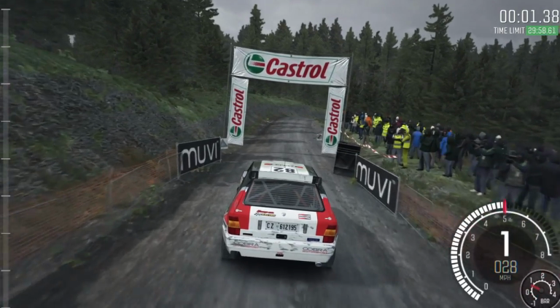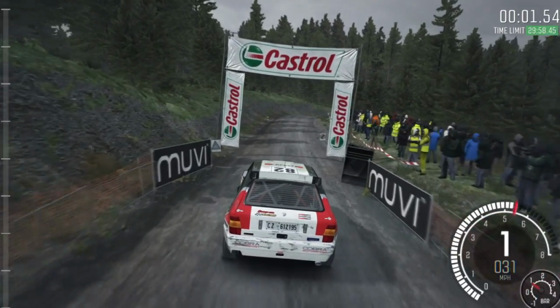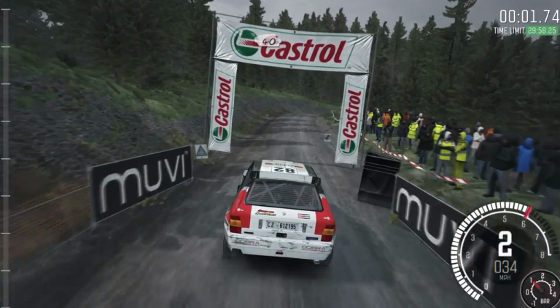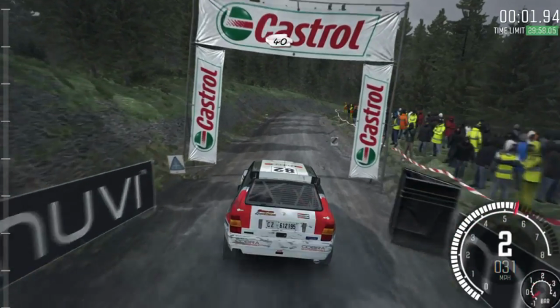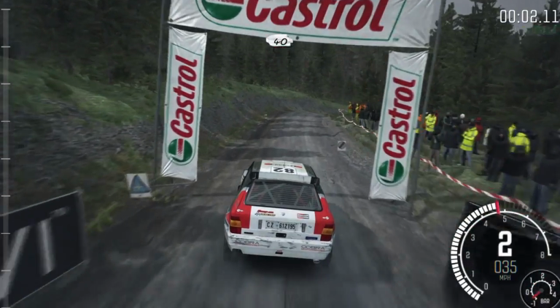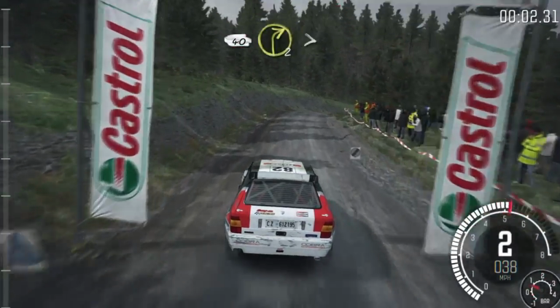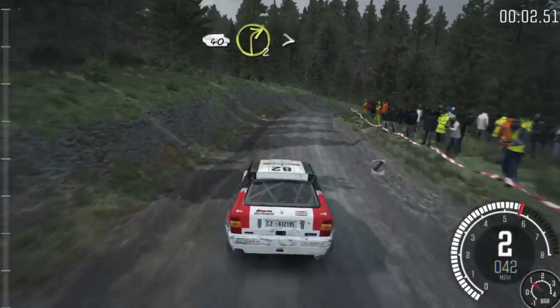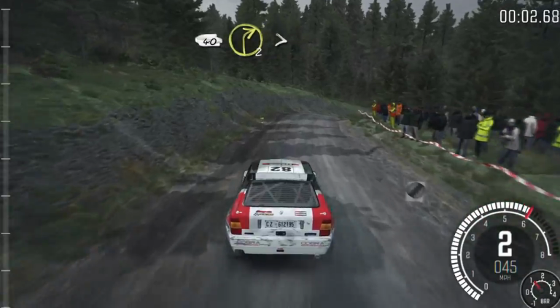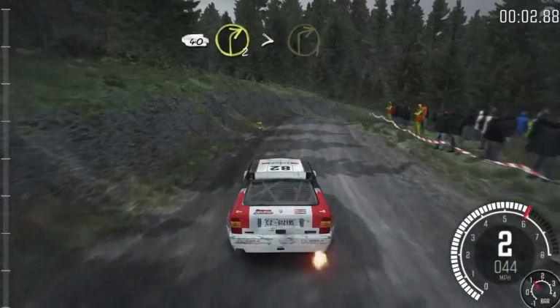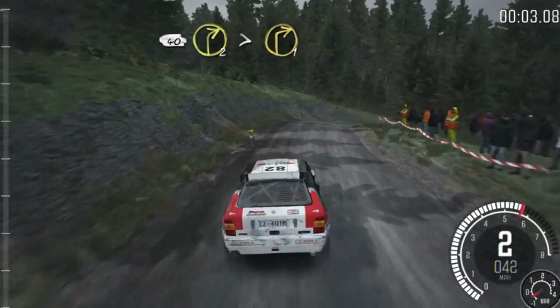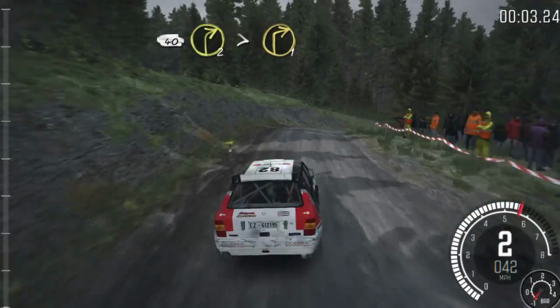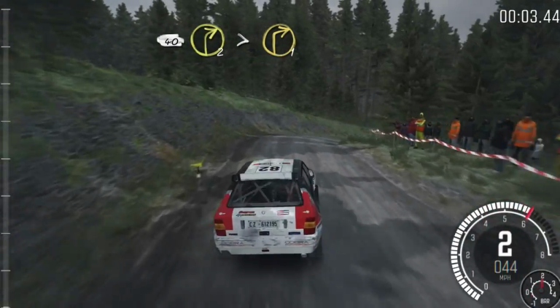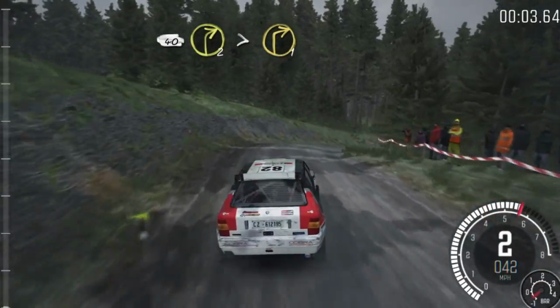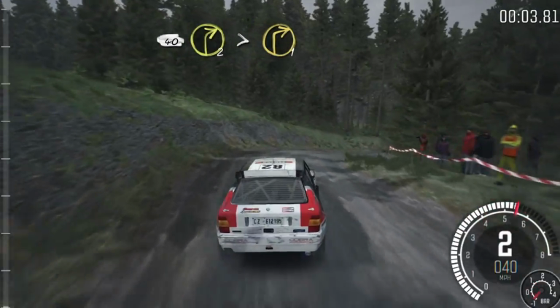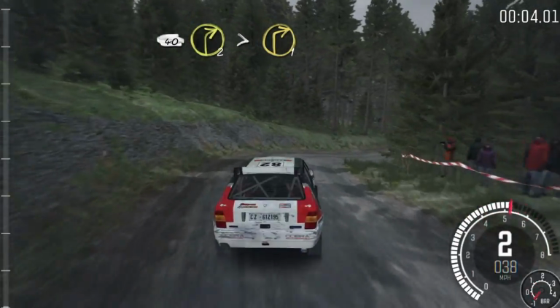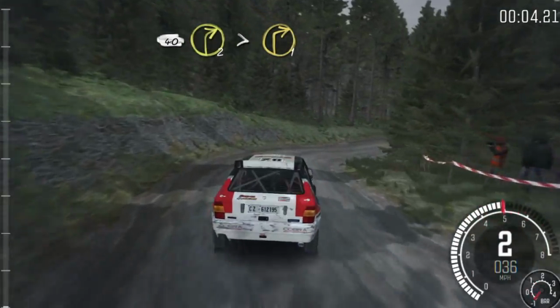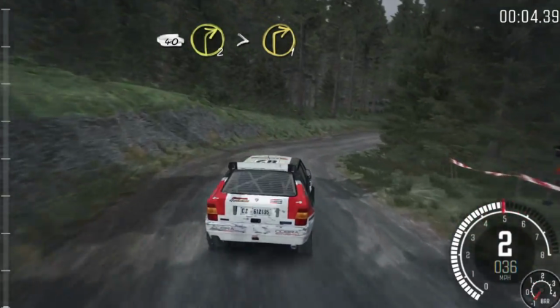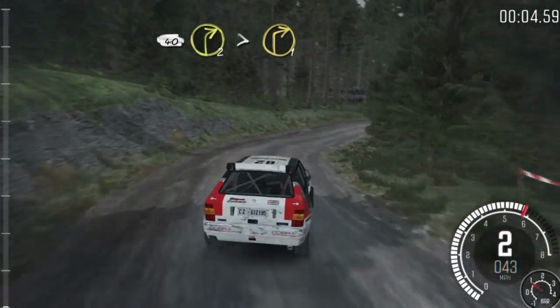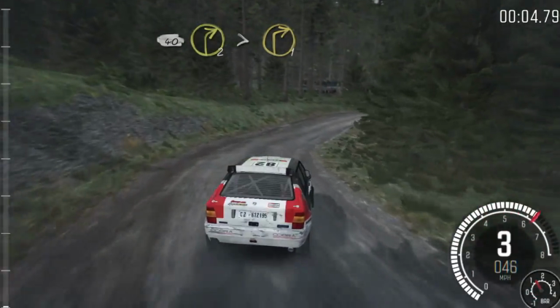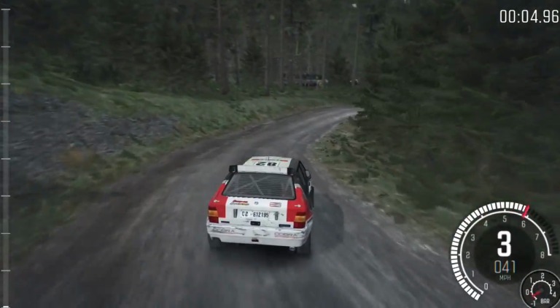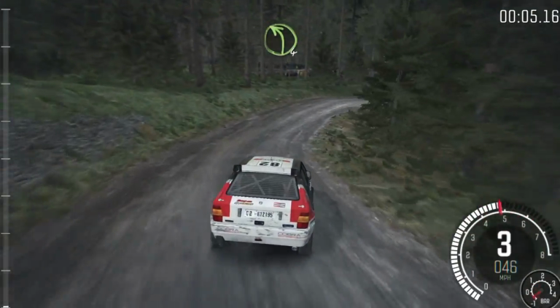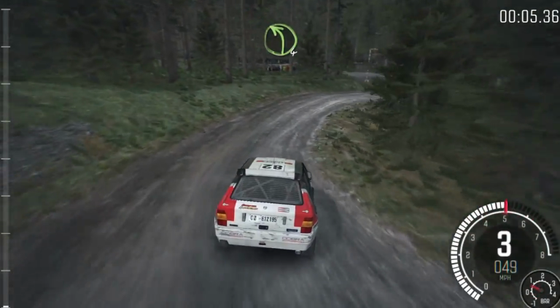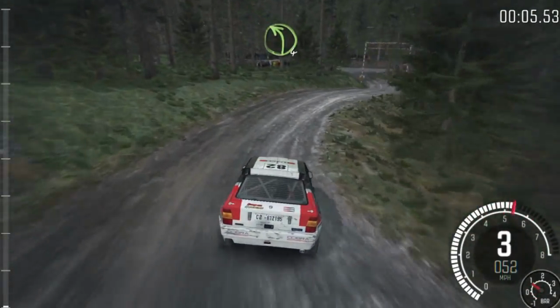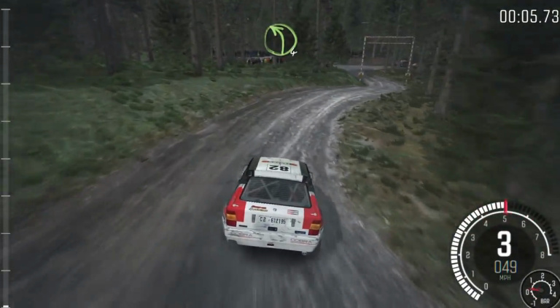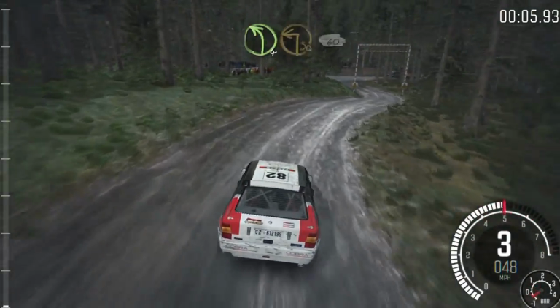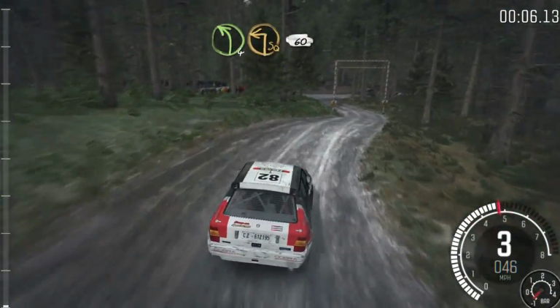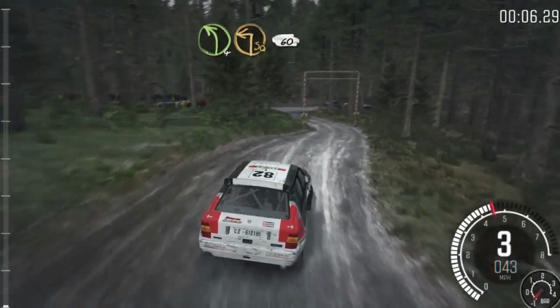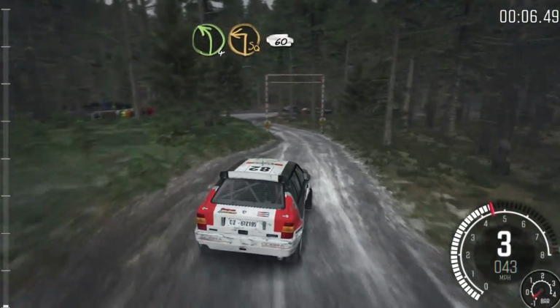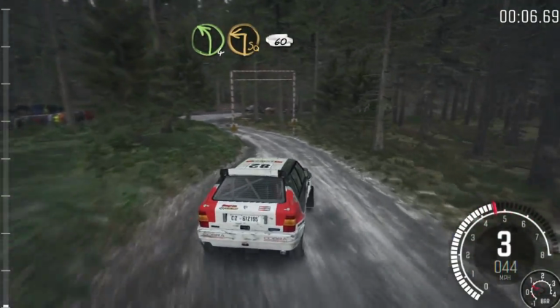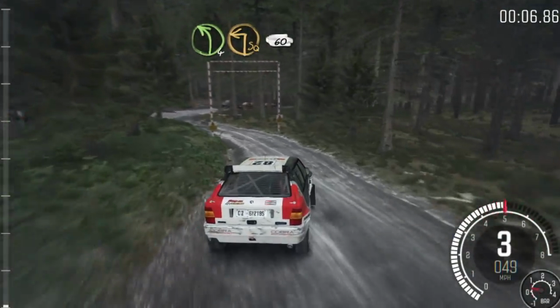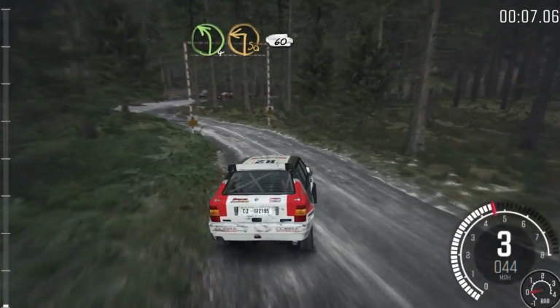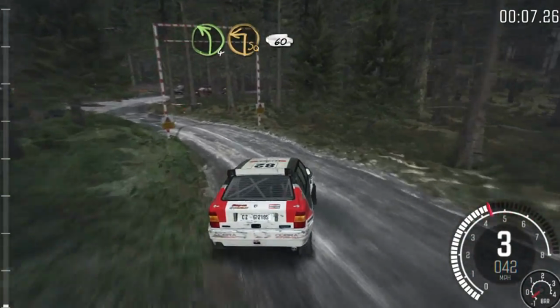40, right 2 times to 1, down. Into left more, immediate turn square left, 60.